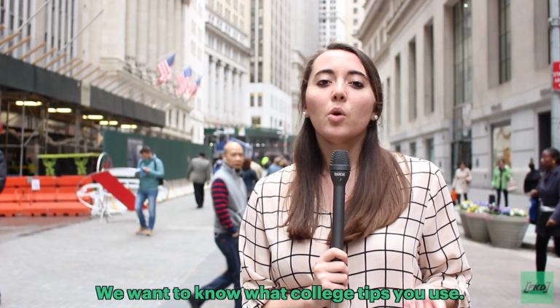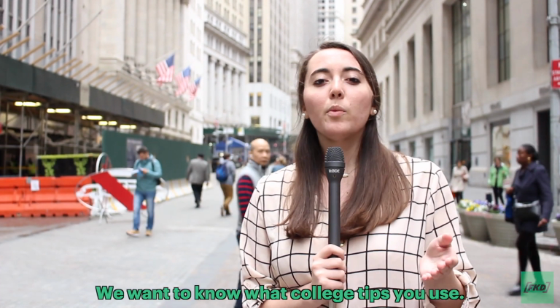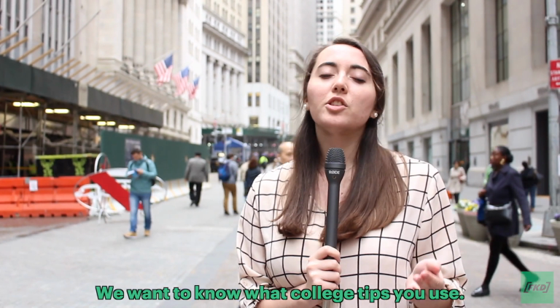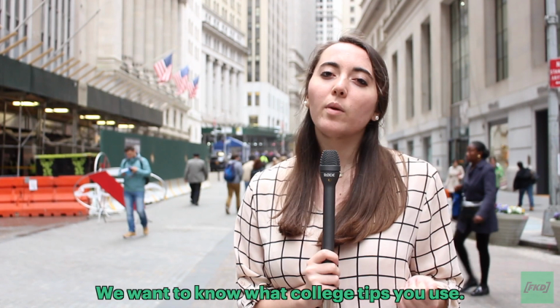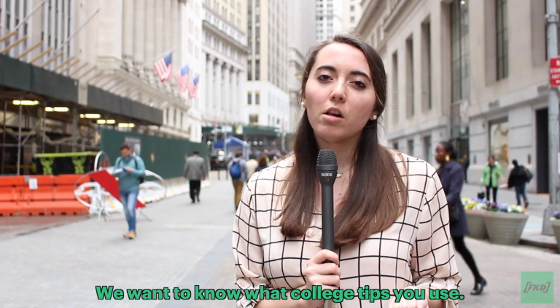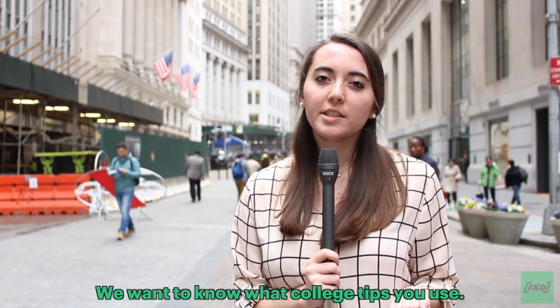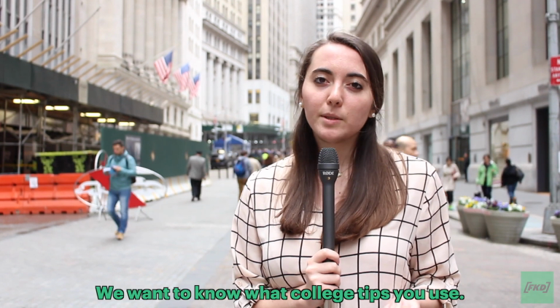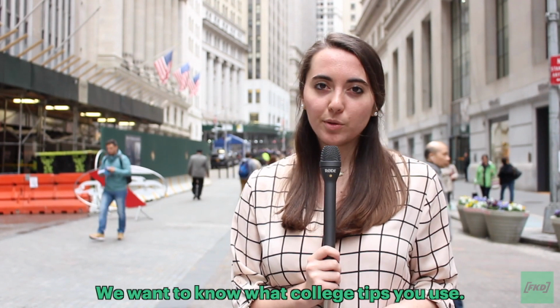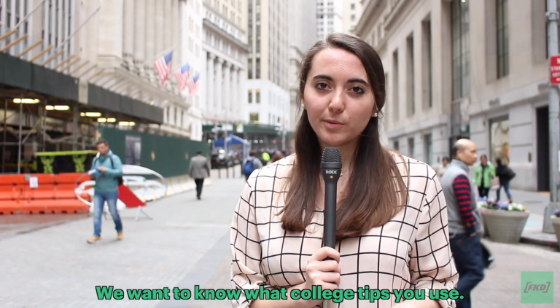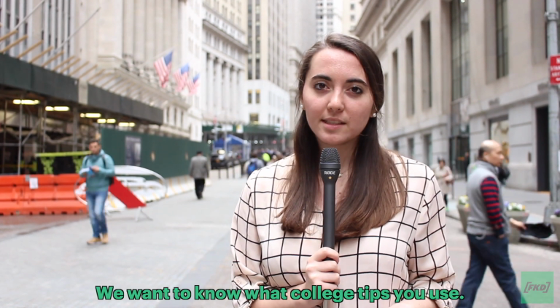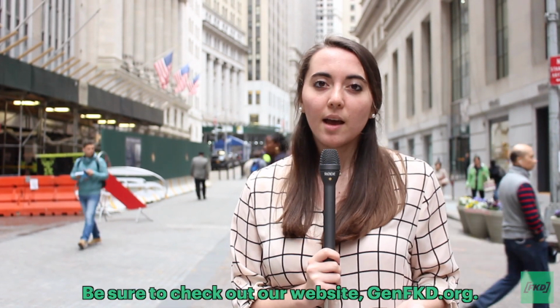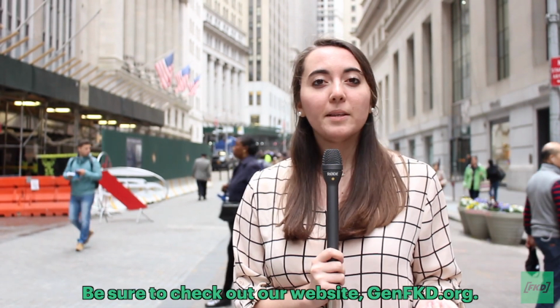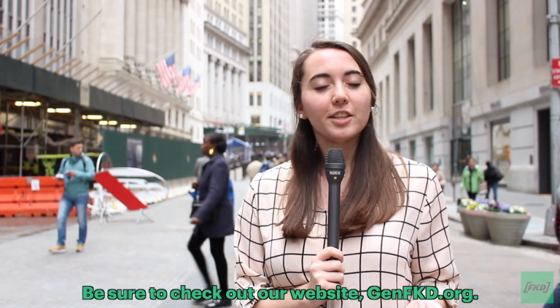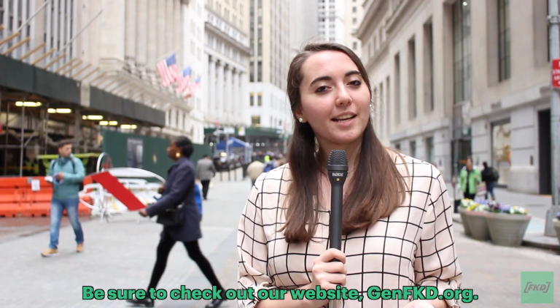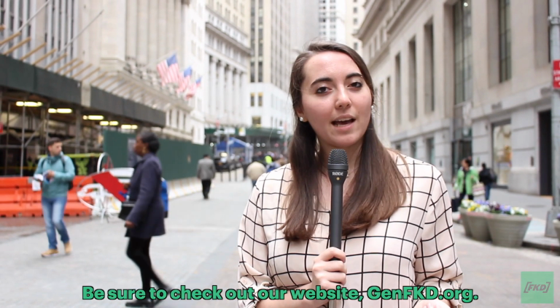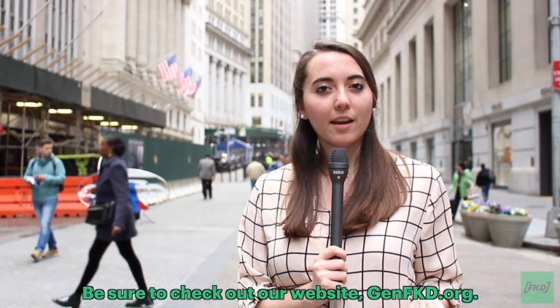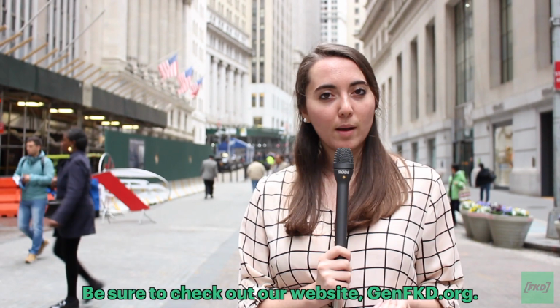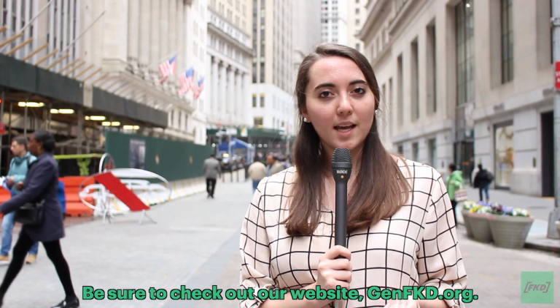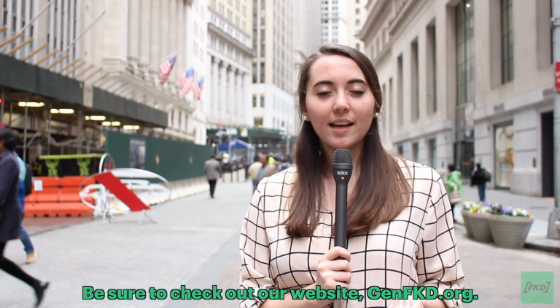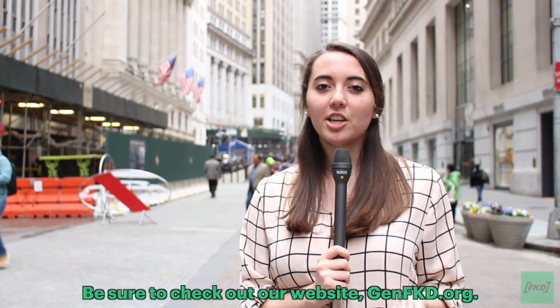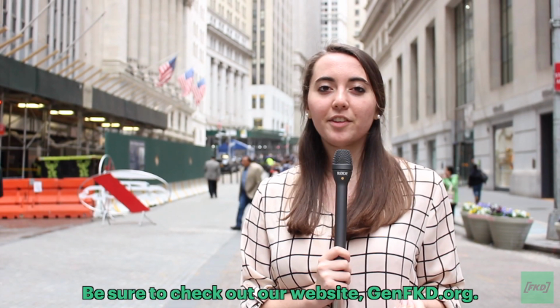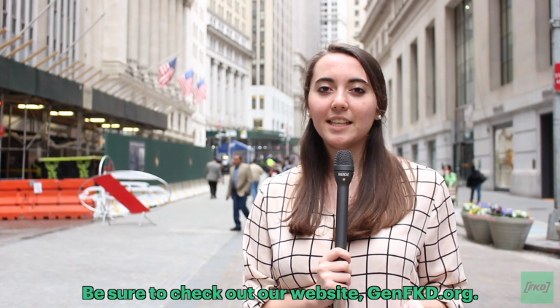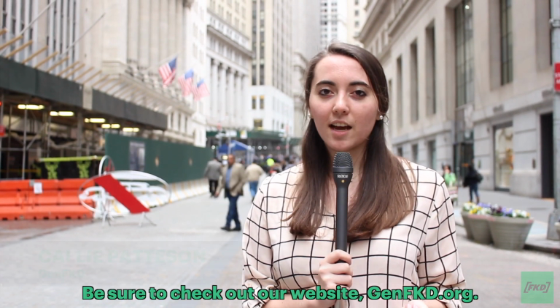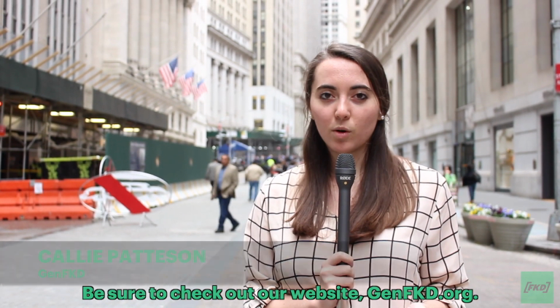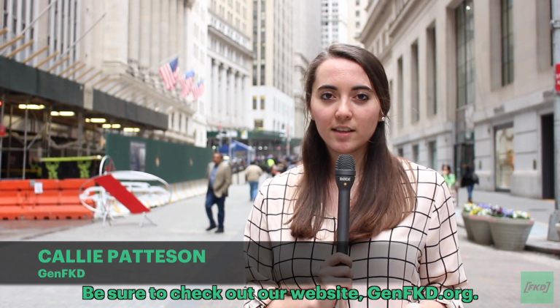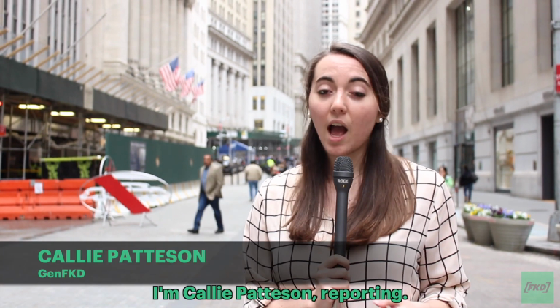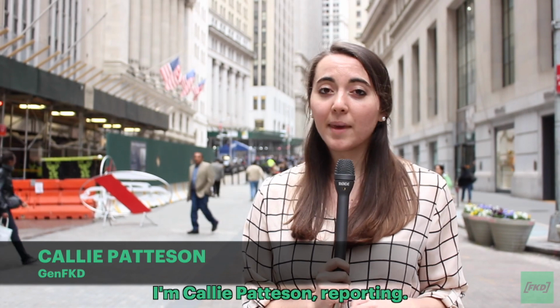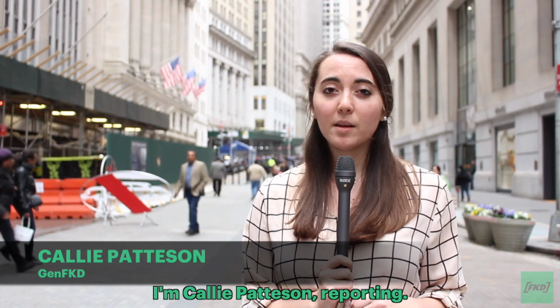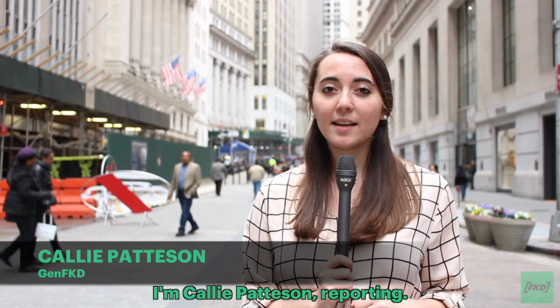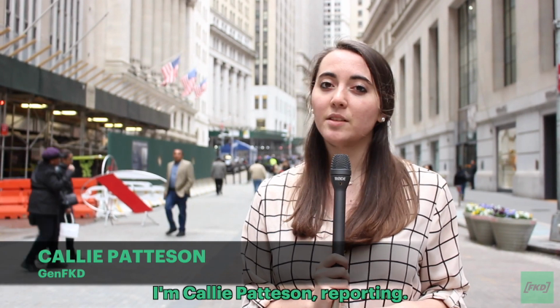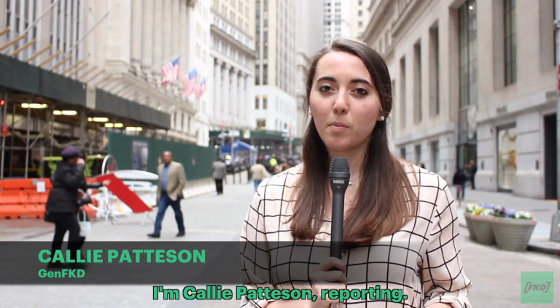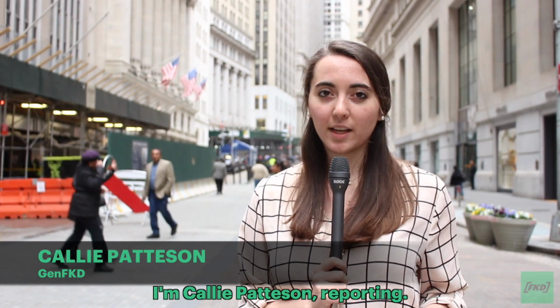We want to know what college tips you use. Be sure to check us out at our website at GenFKD.org. I'm Callie Pattison, reporting.